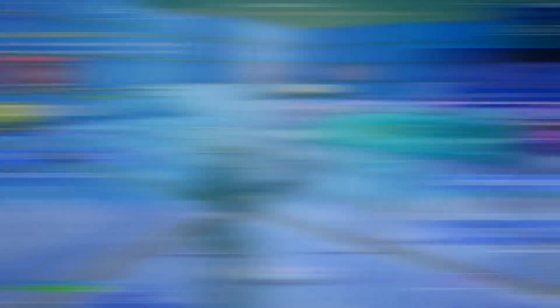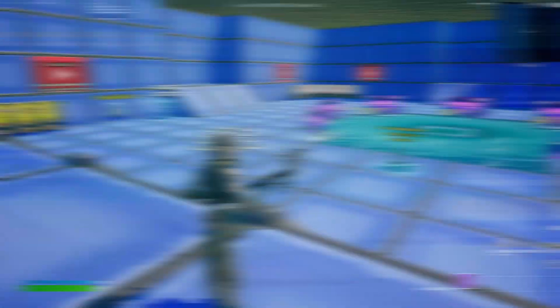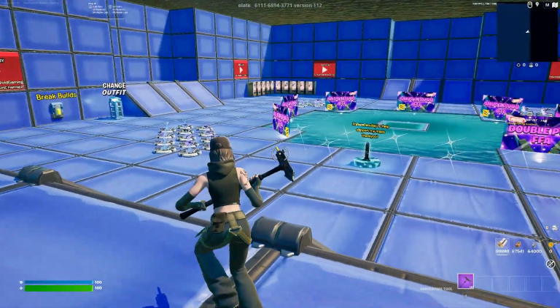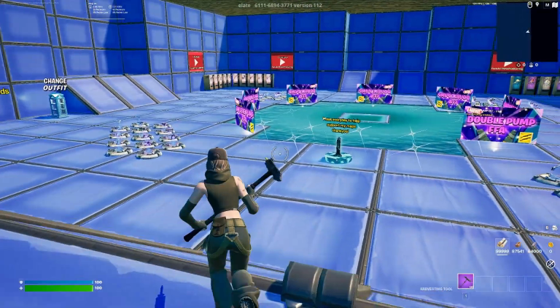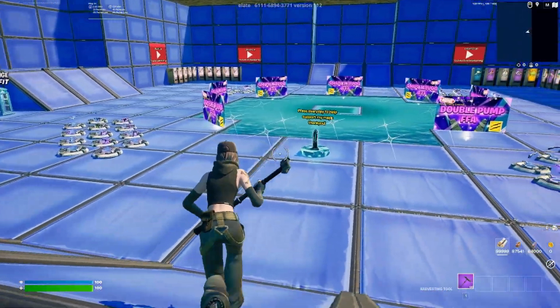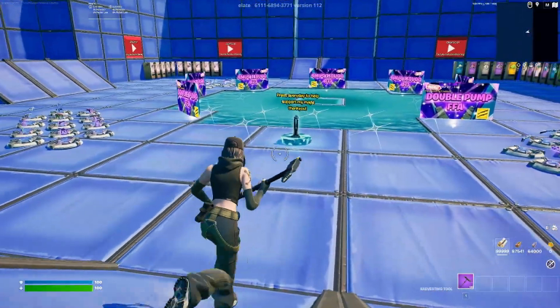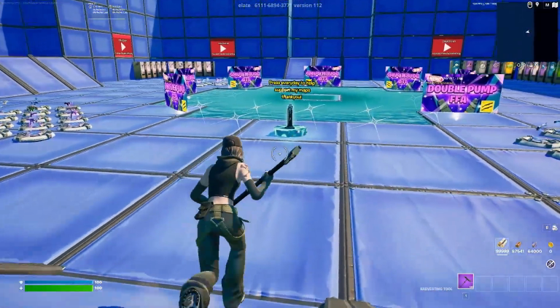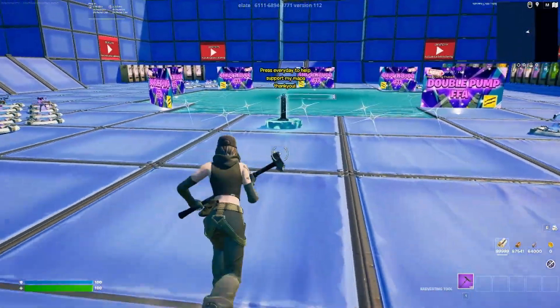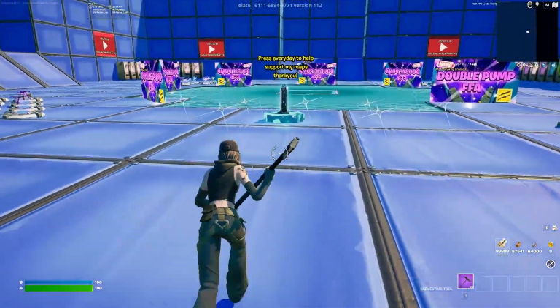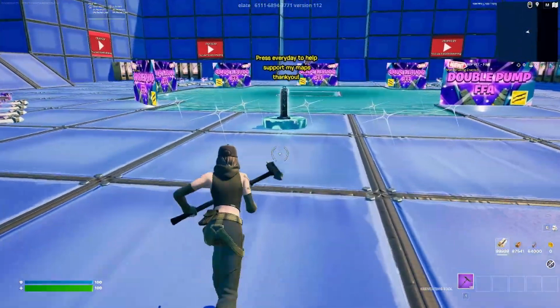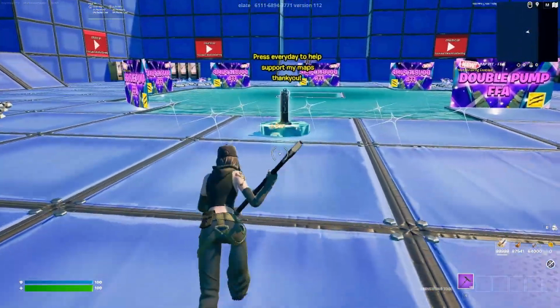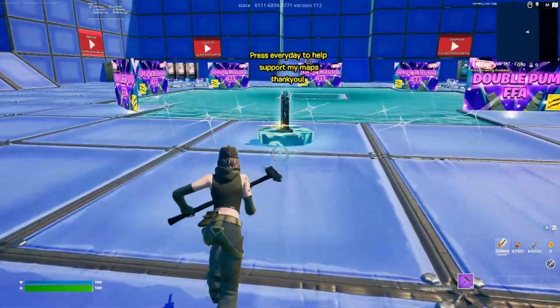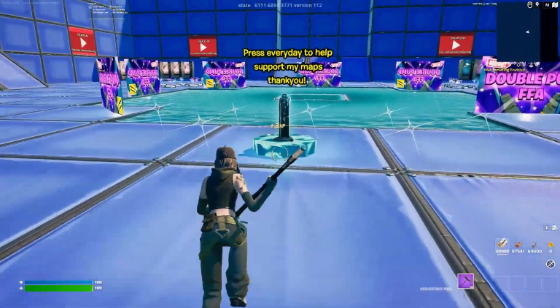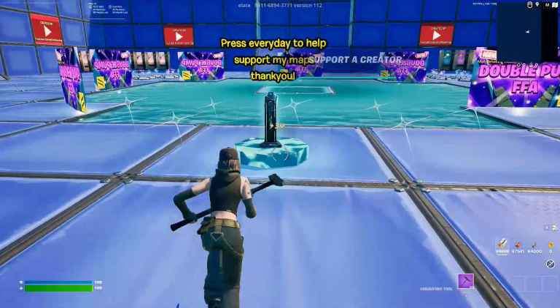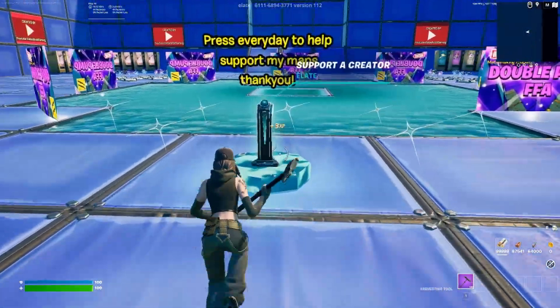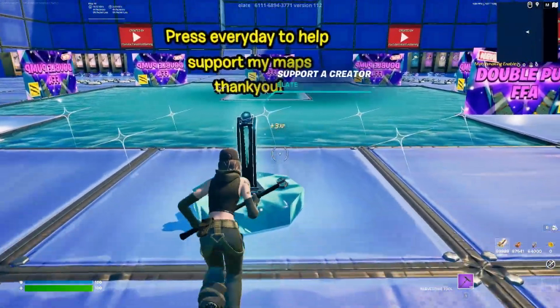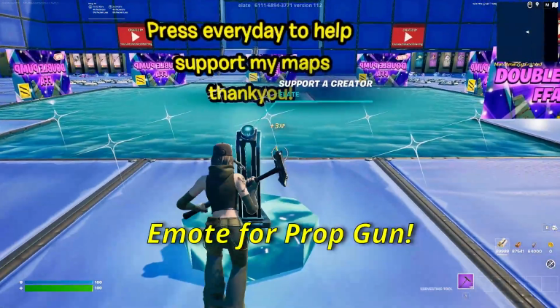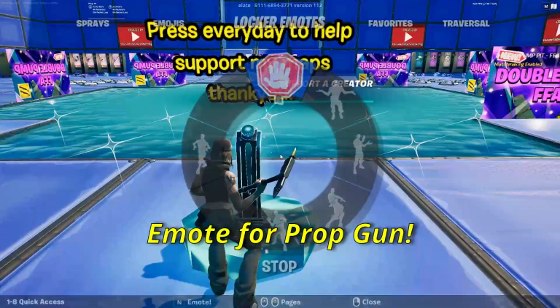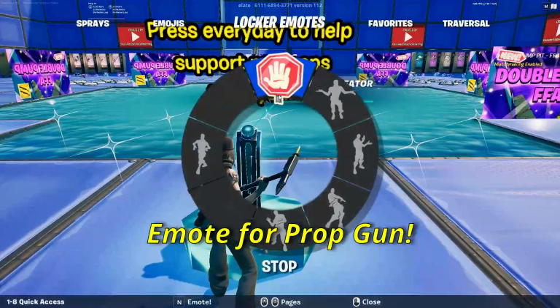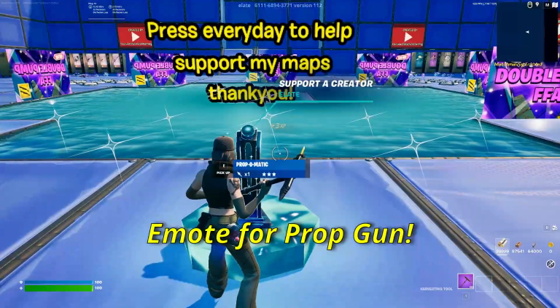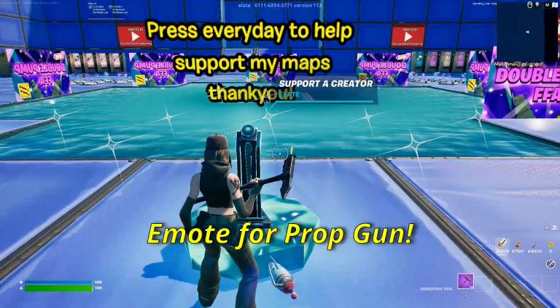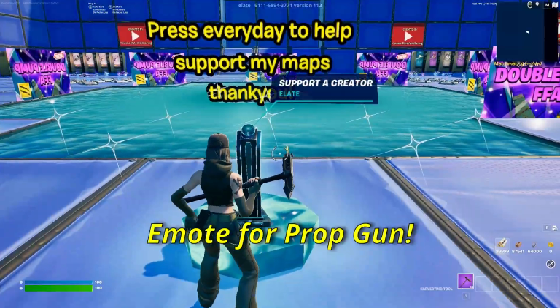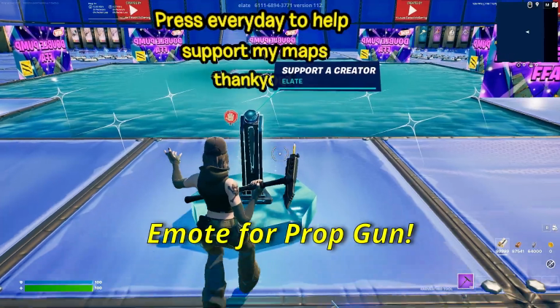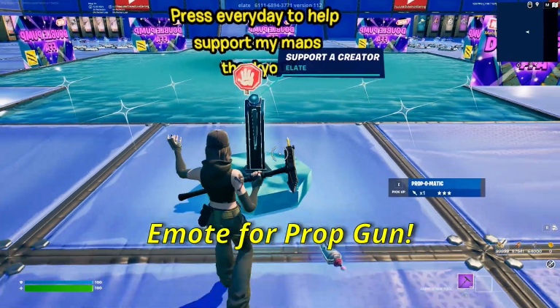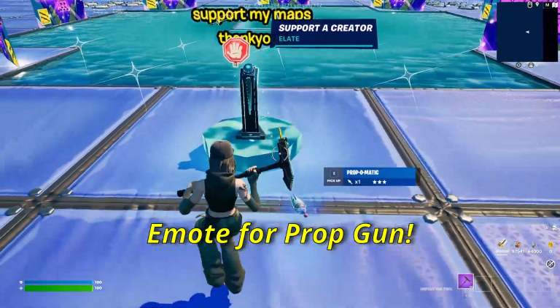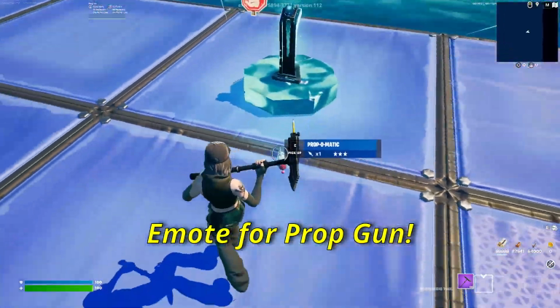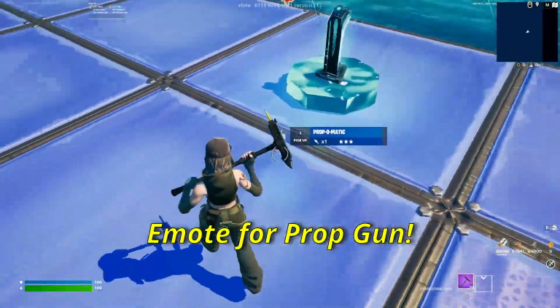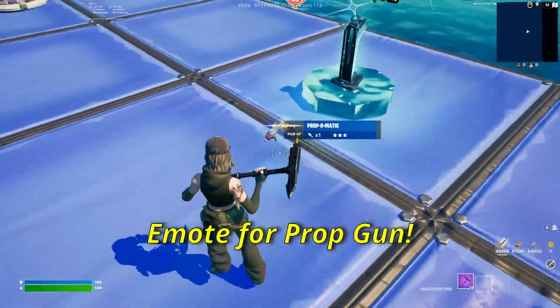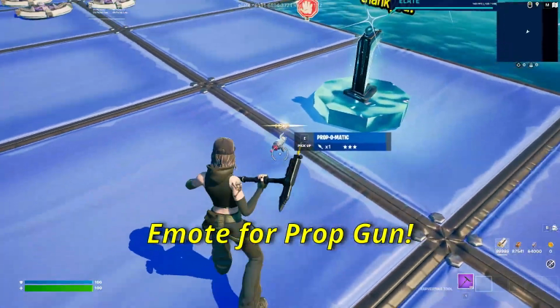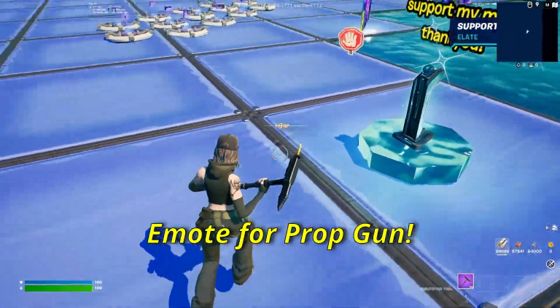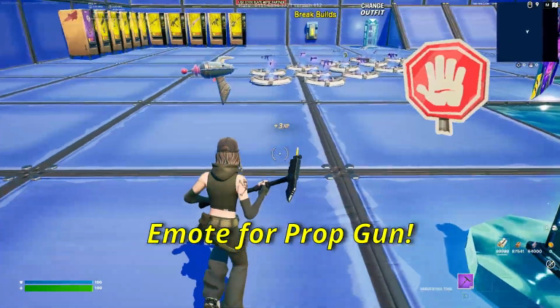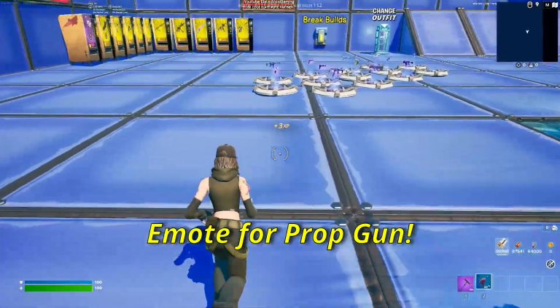Once you're in the map, the first thing you have to do is run up to the Support-a-Creator code like always, do any emote, and once you do that emote you should see the Prop-O-Matic pop out.